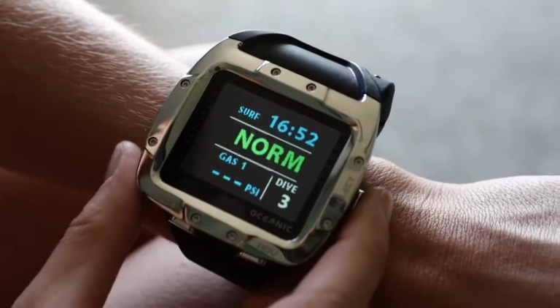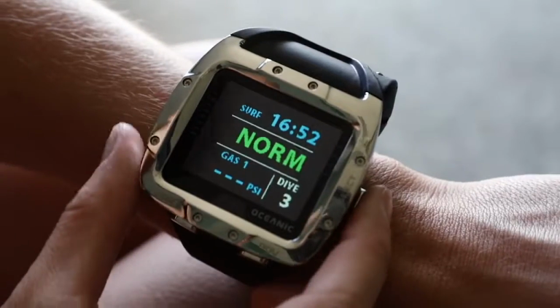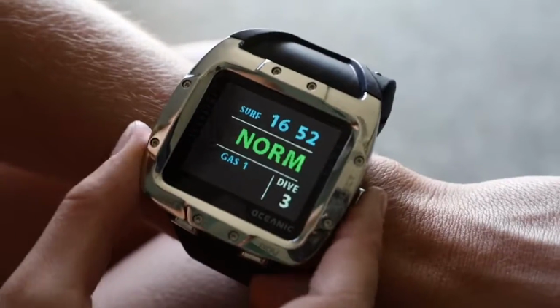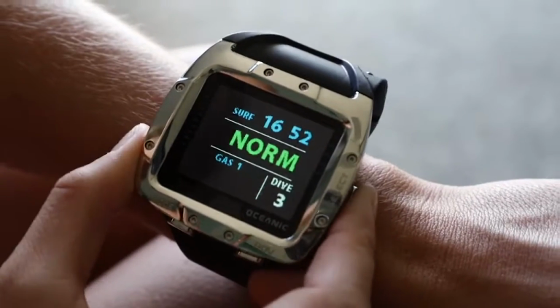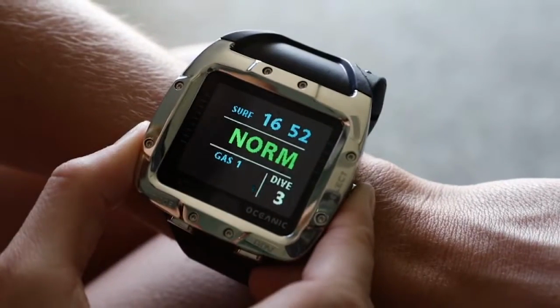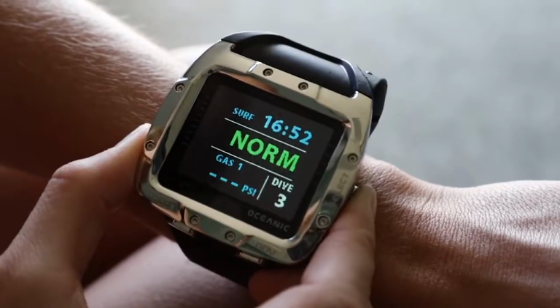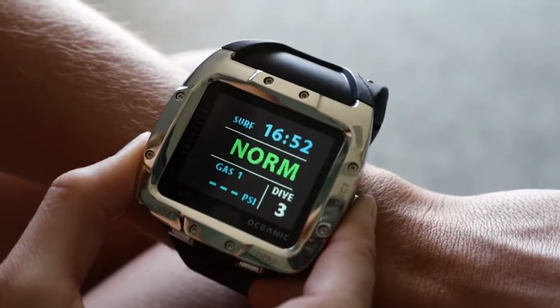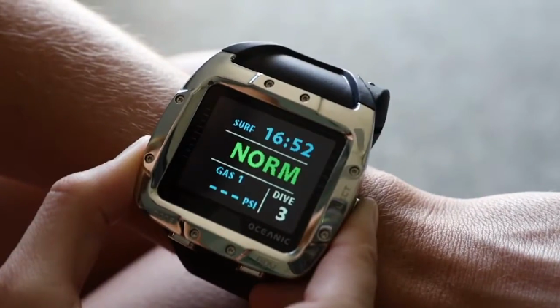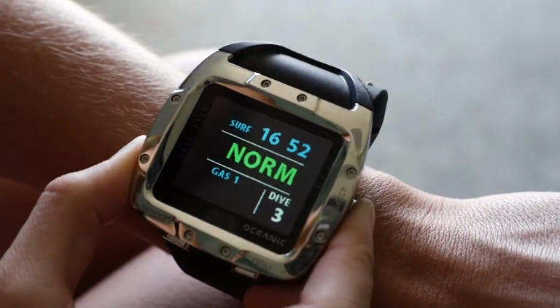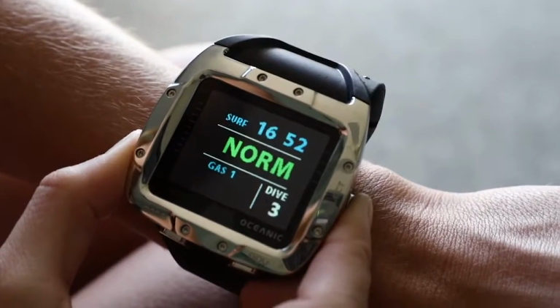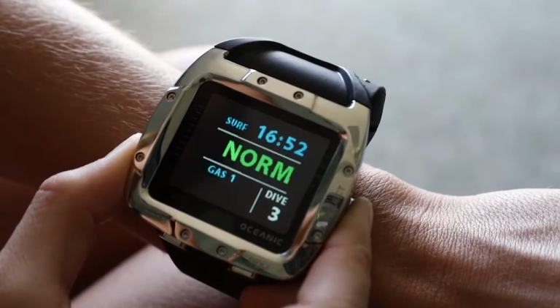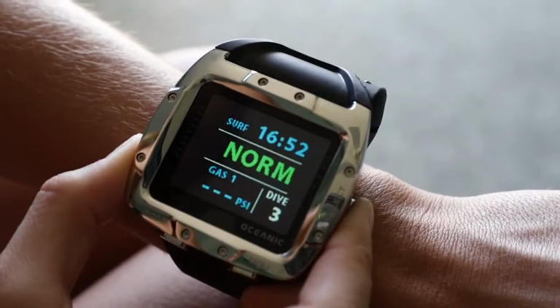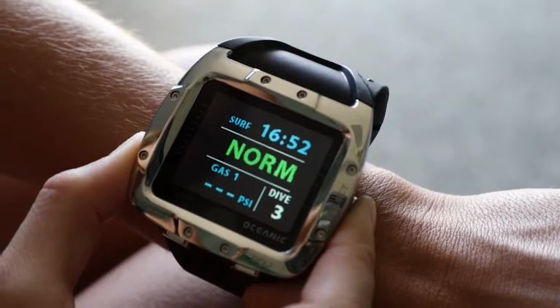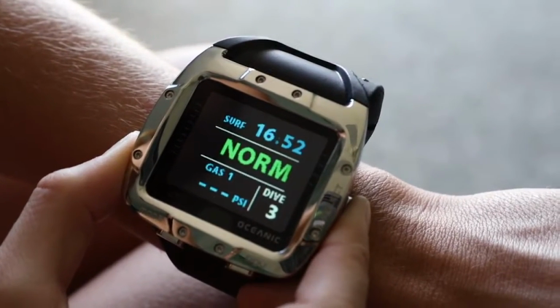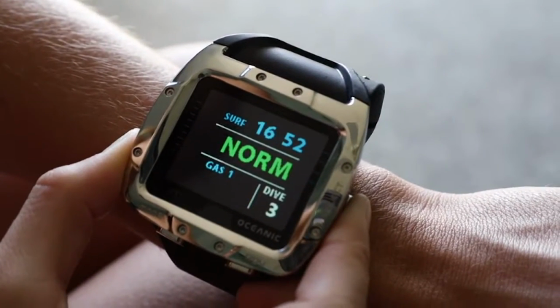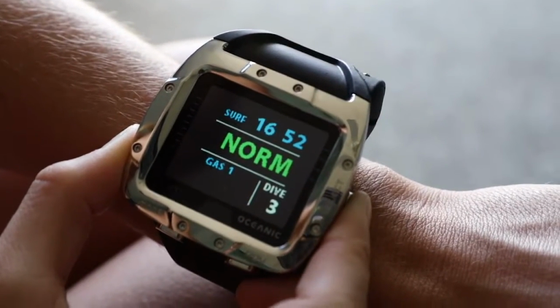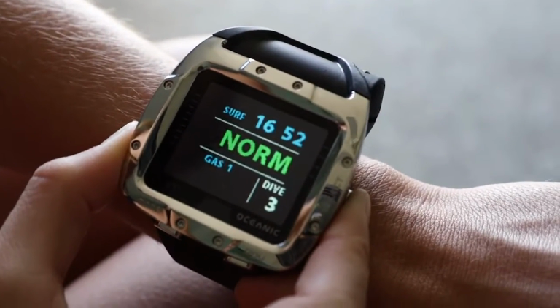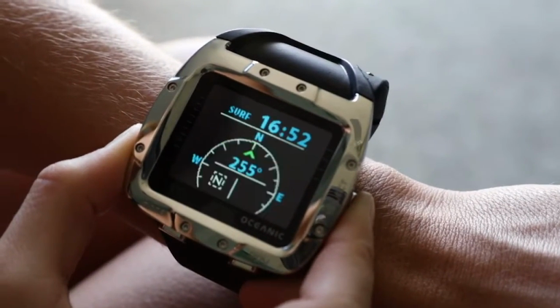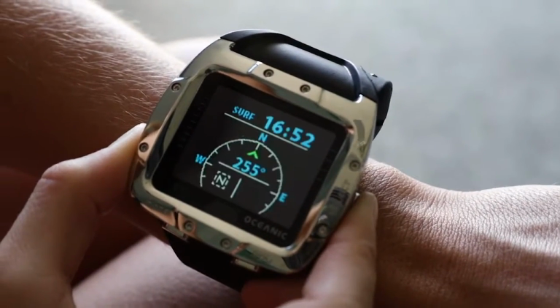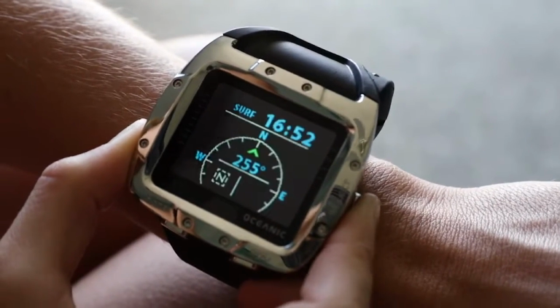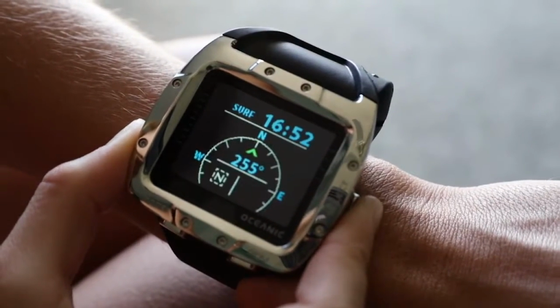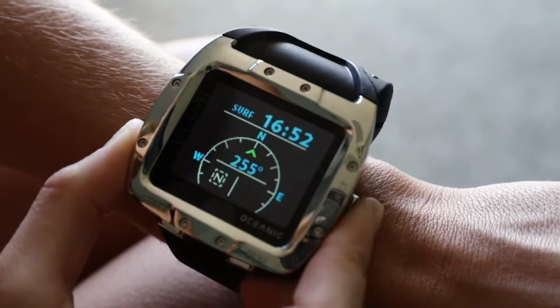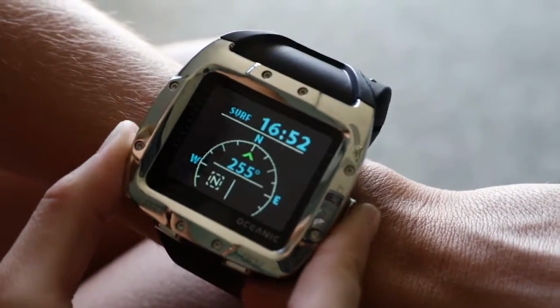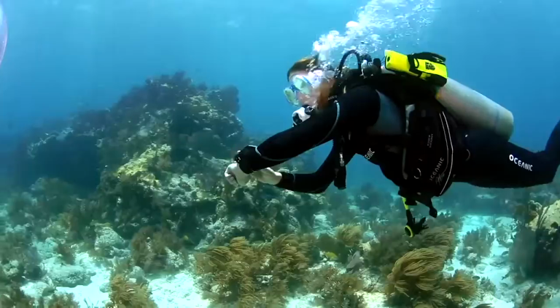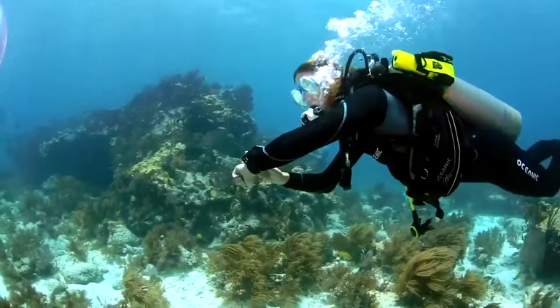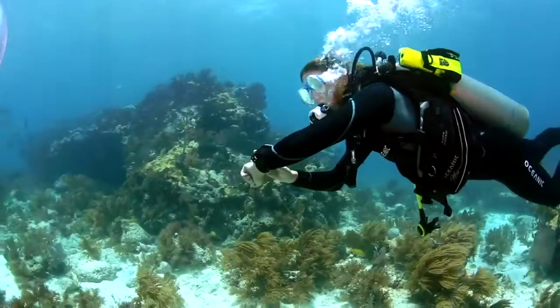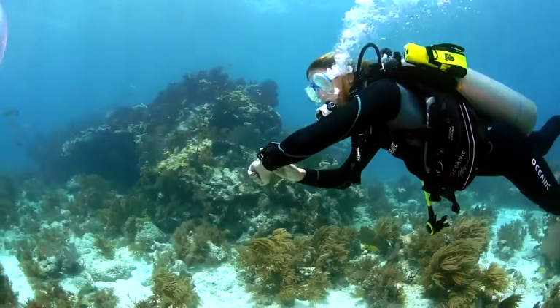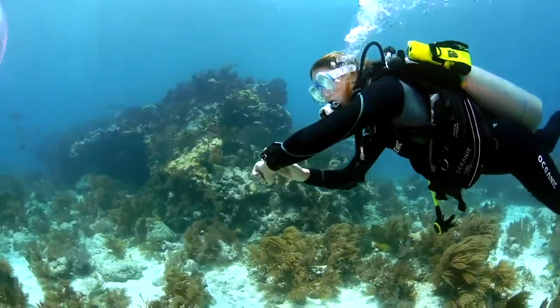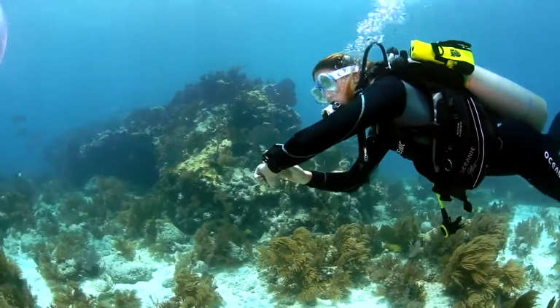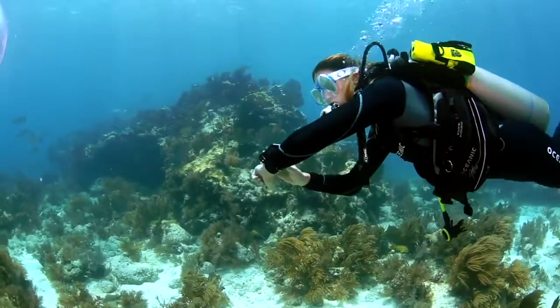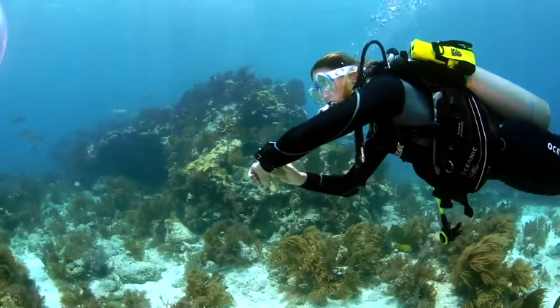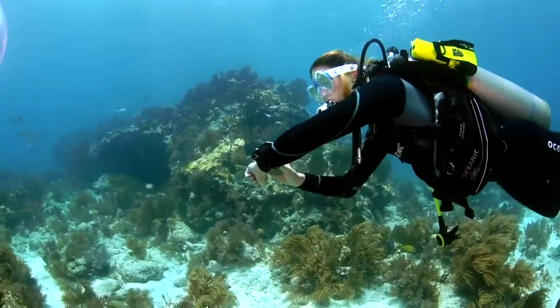This computer has a high-contrast color display, even with the compass, making it easy to navigate underwater.